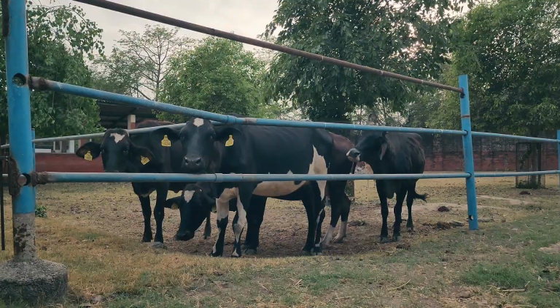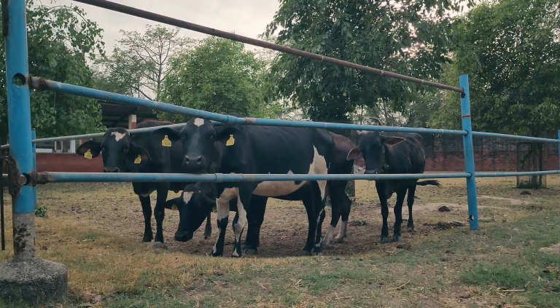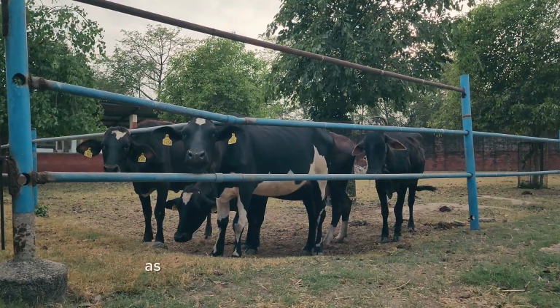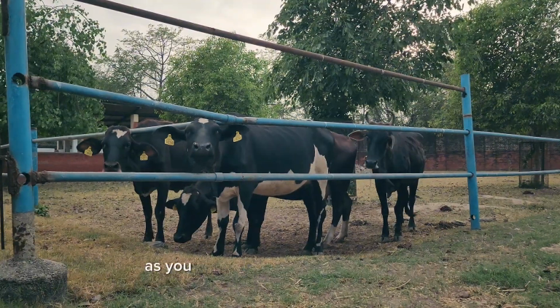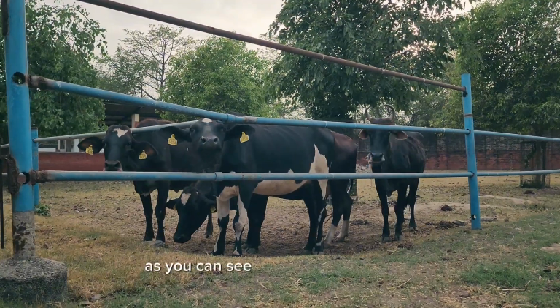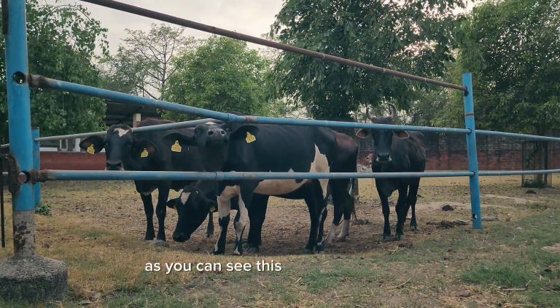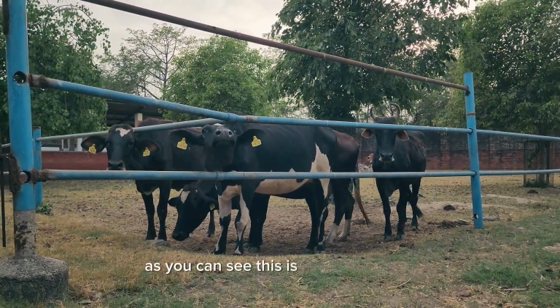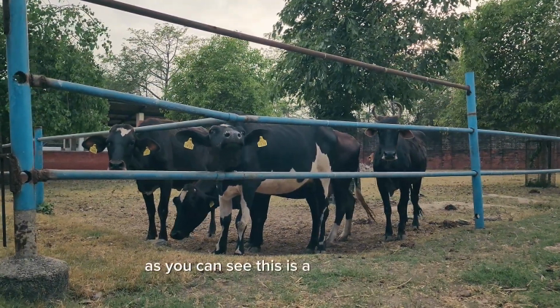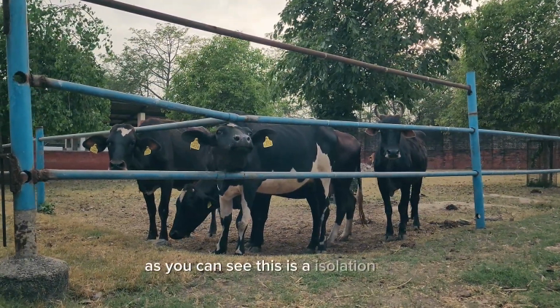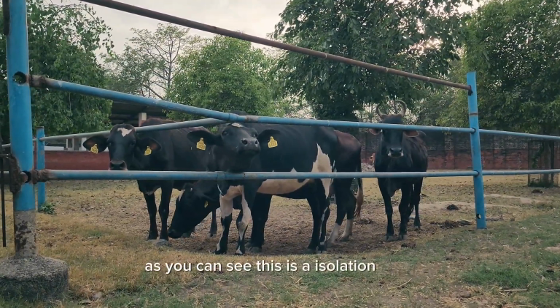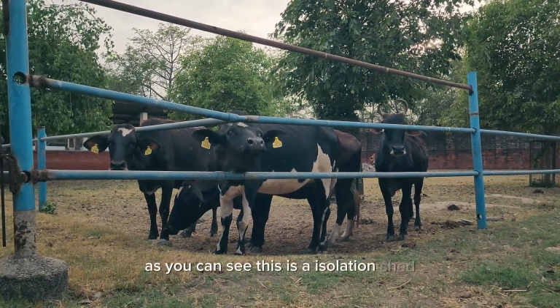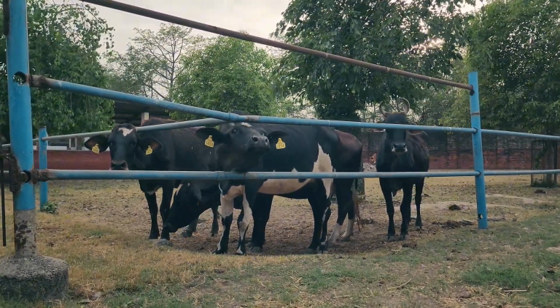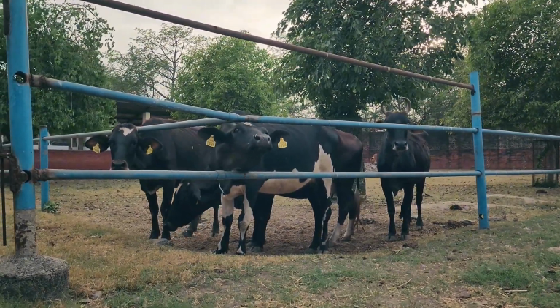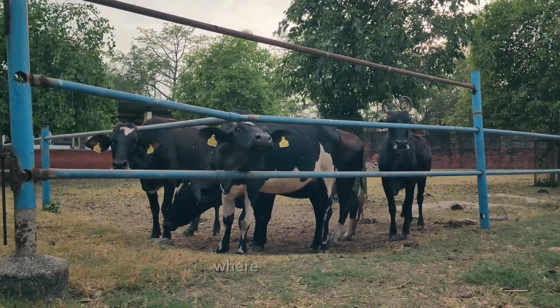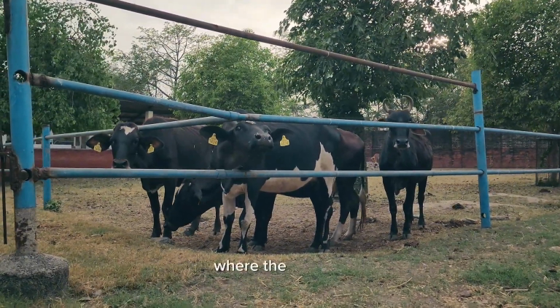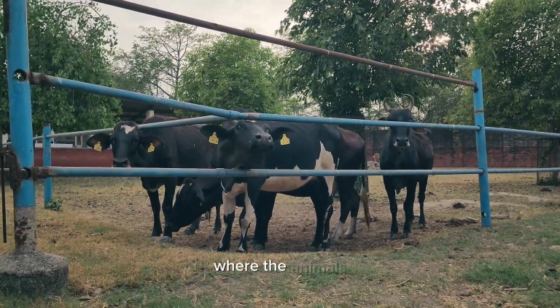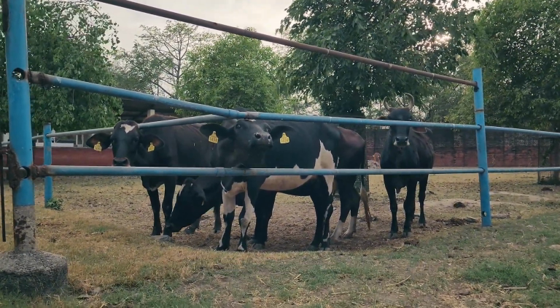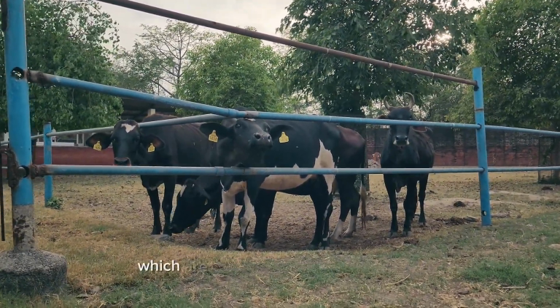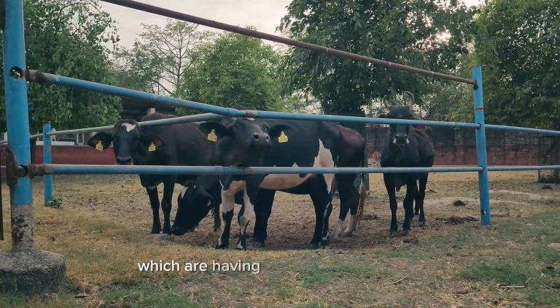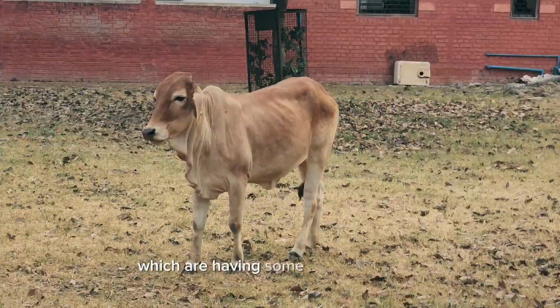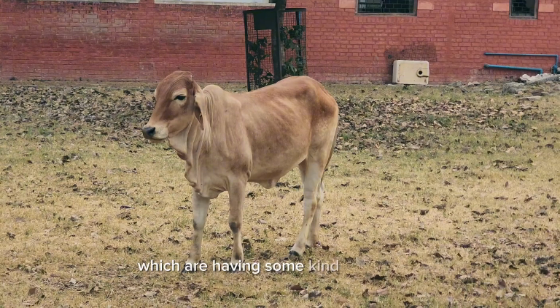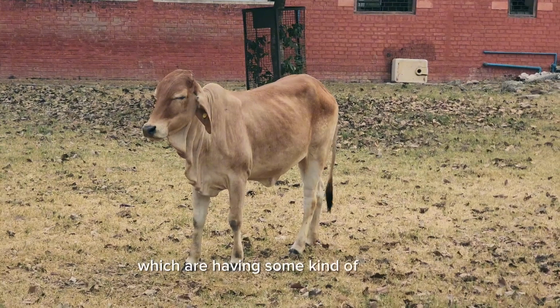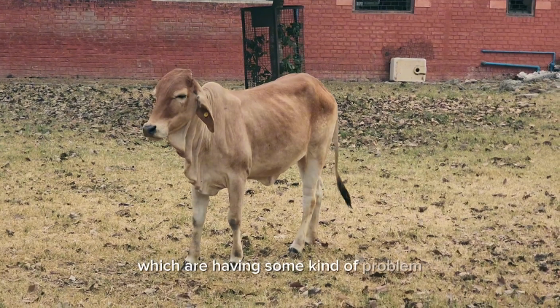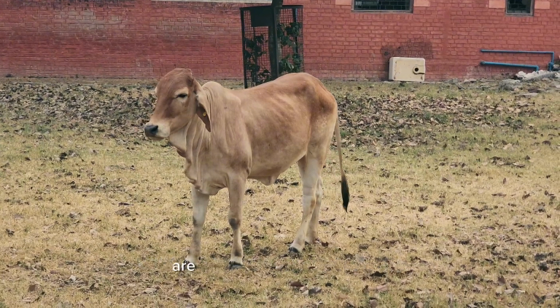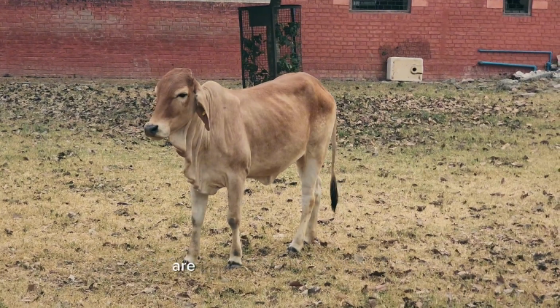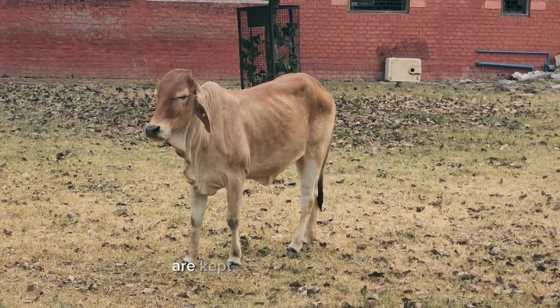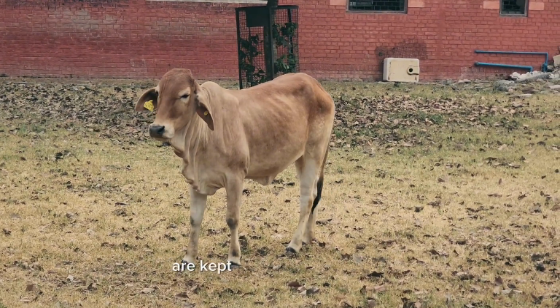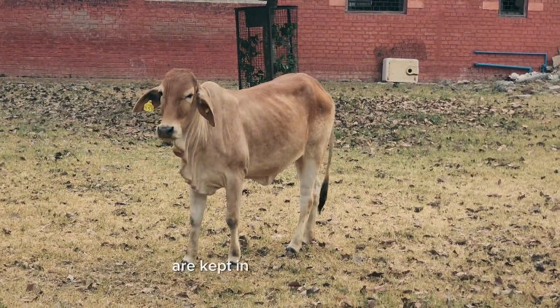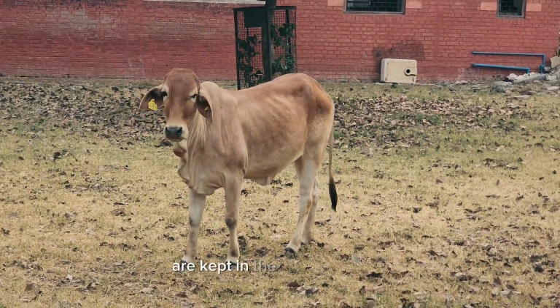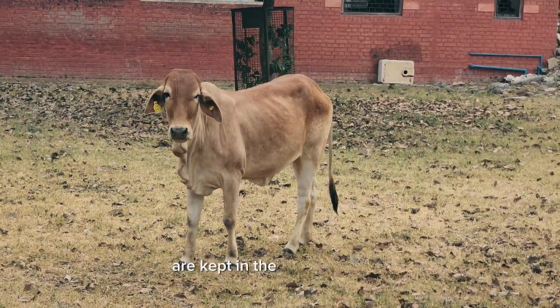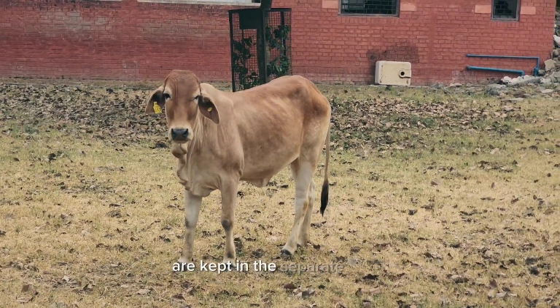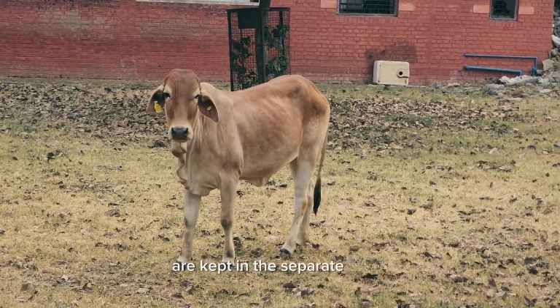As you can see, this is an isolation section where the animals which are having some kind of problem are kept.